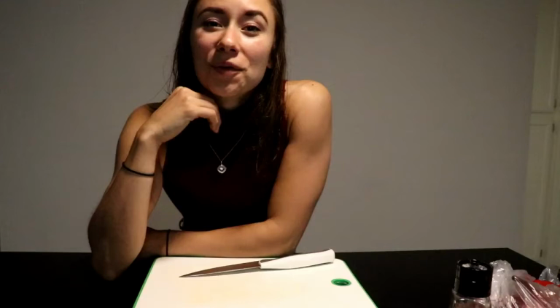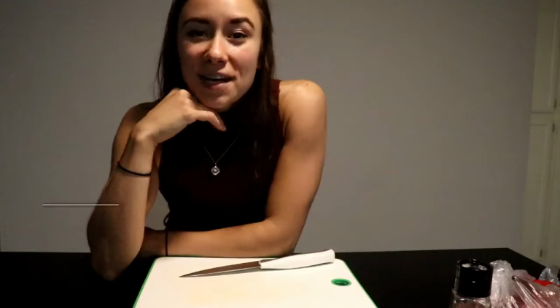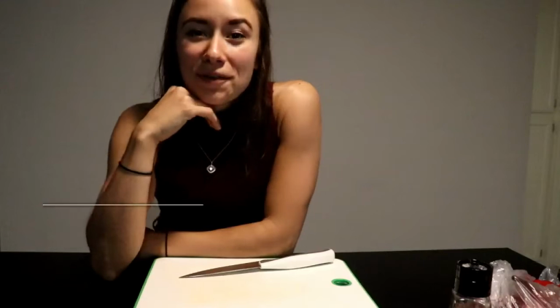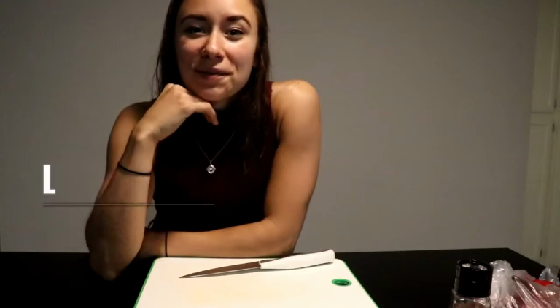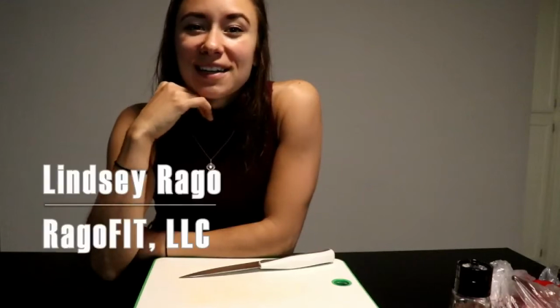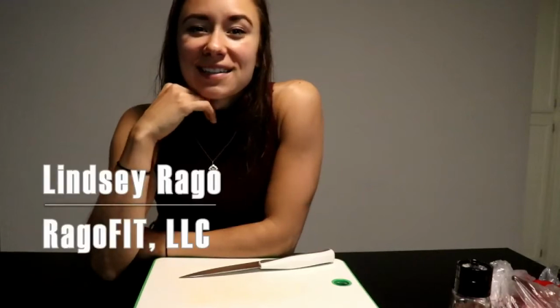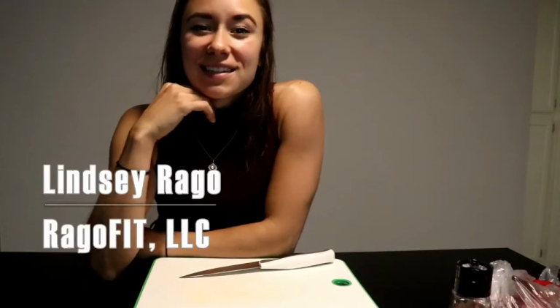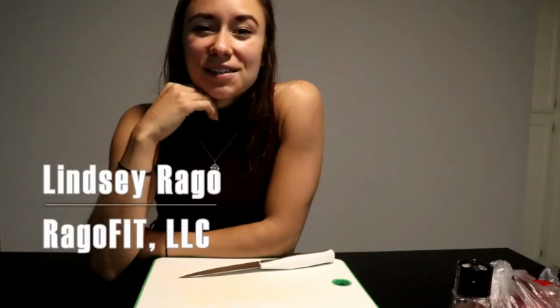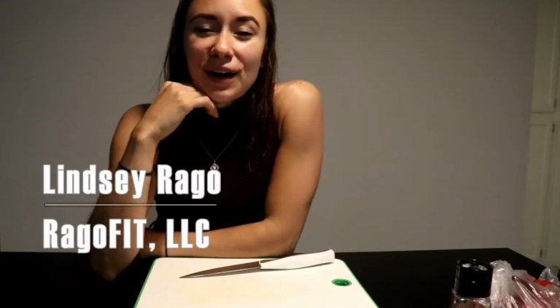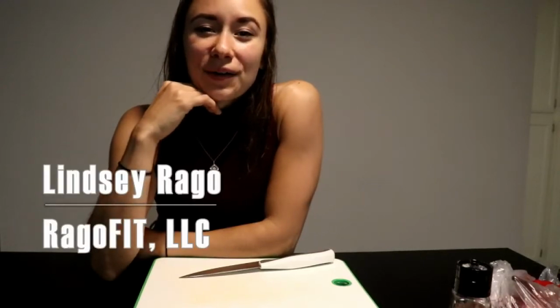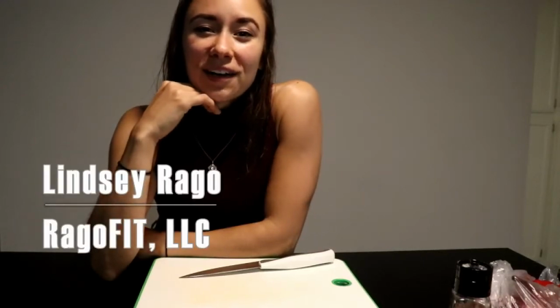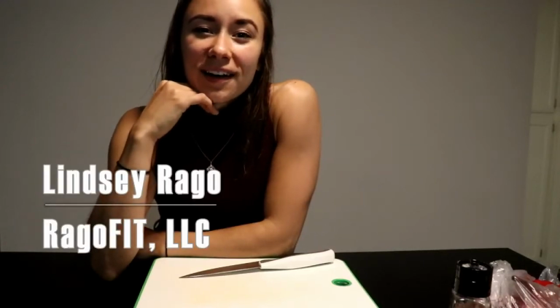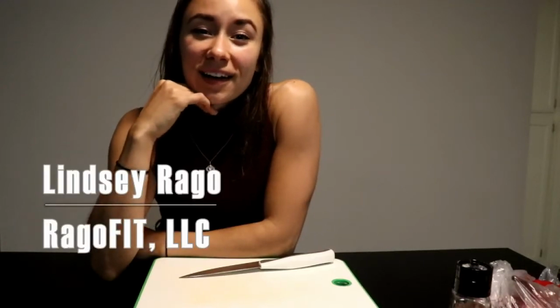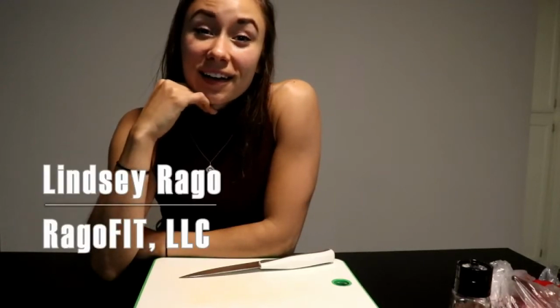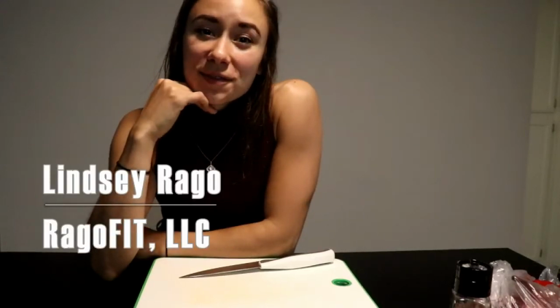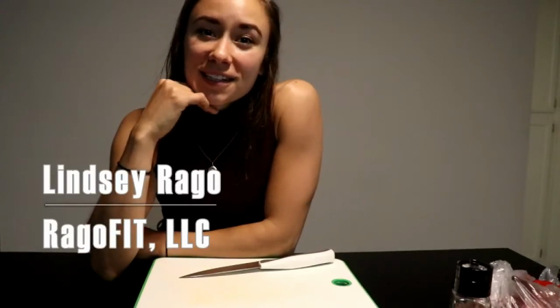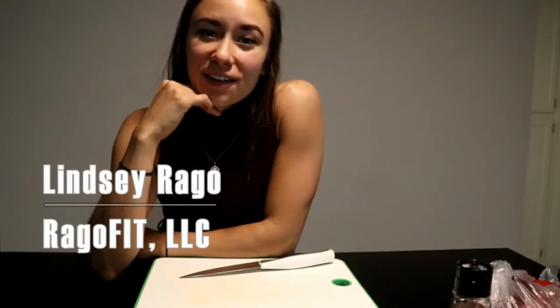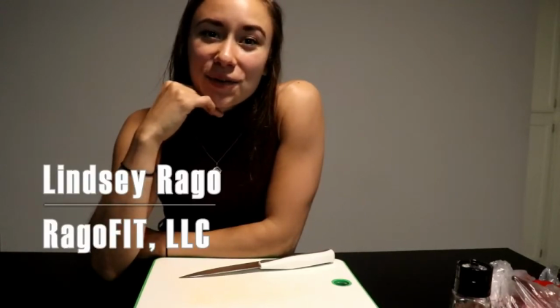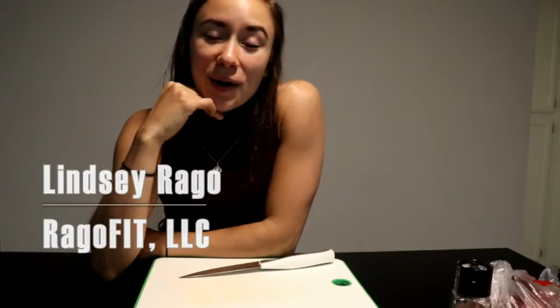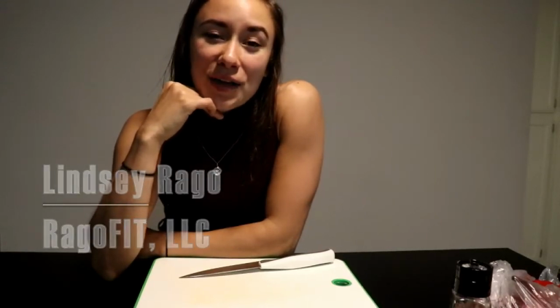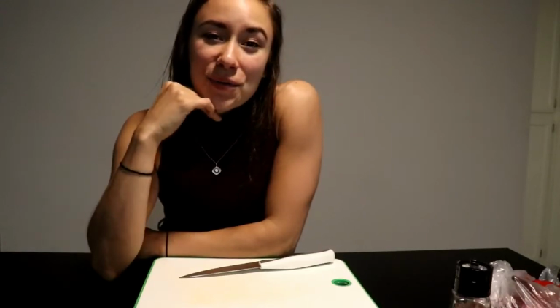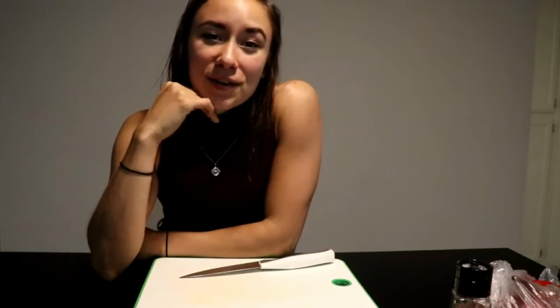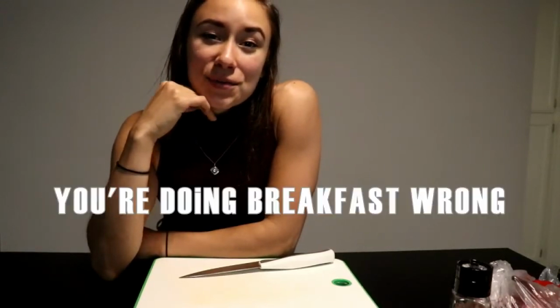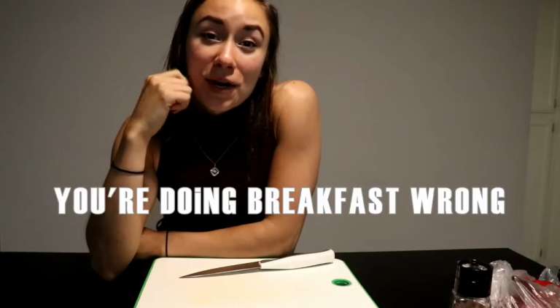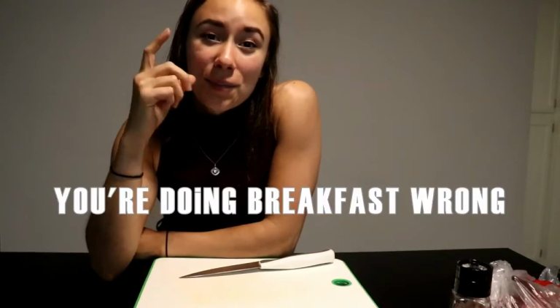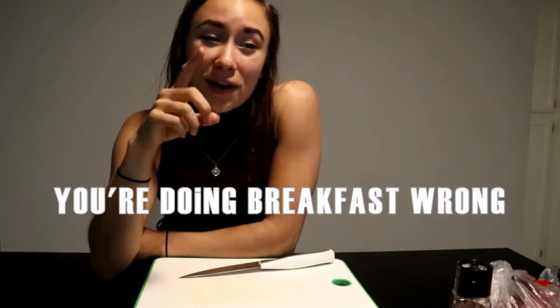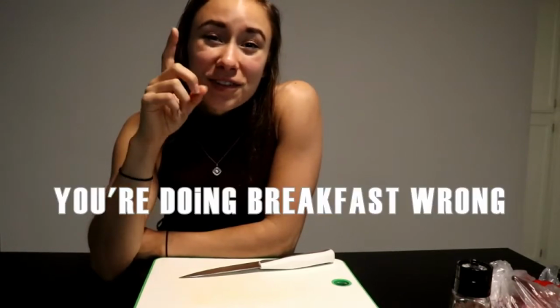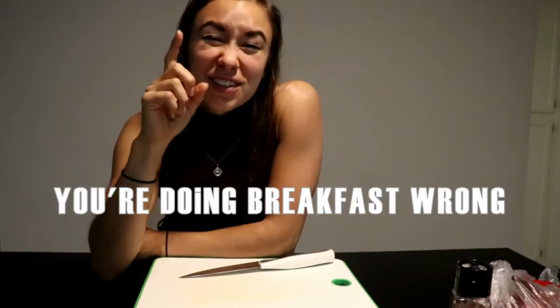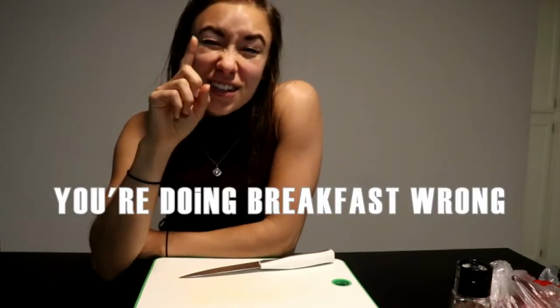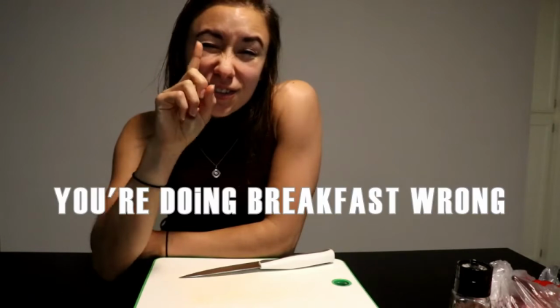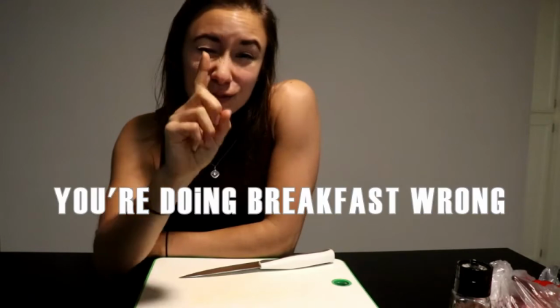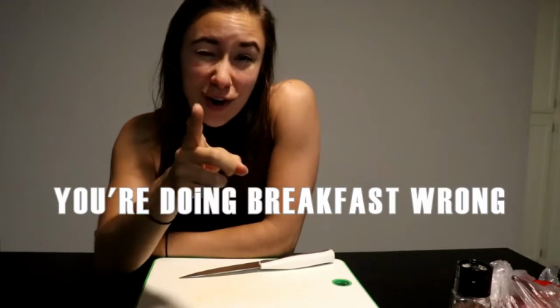What's up everybody? This is Lindsey Rago here and I'm going to tell you why you are doing breakfast wrong.